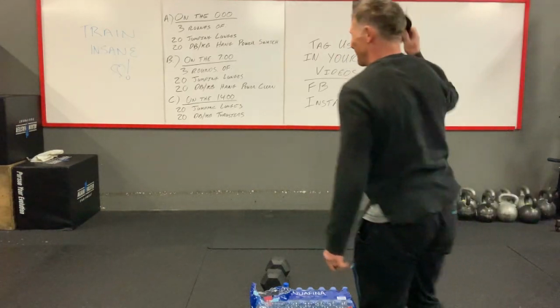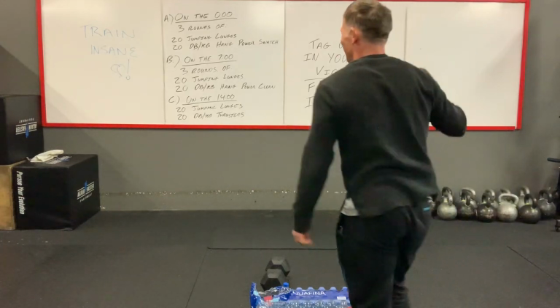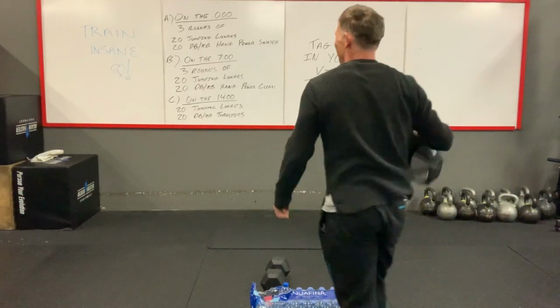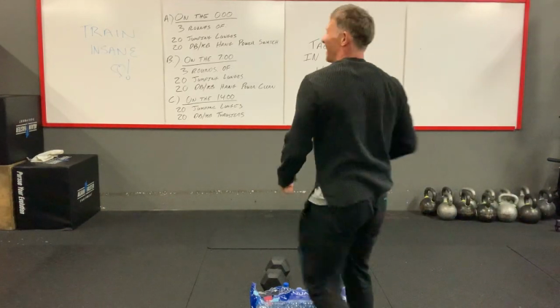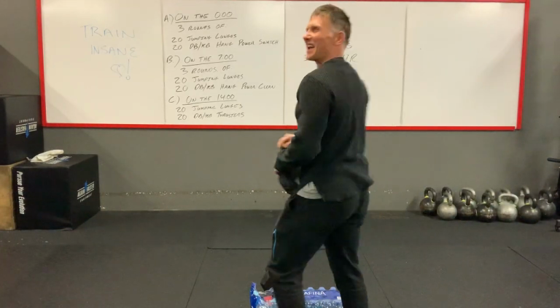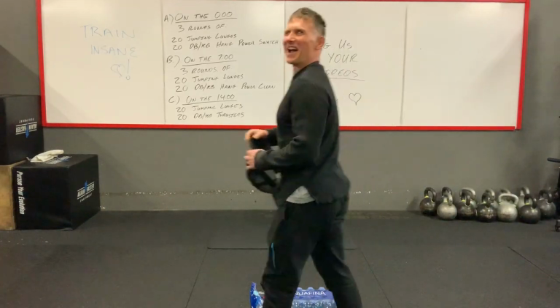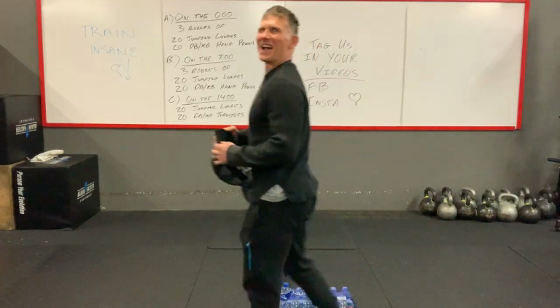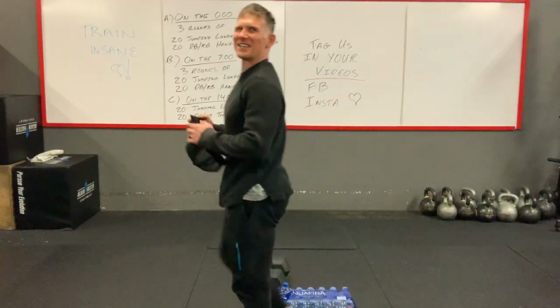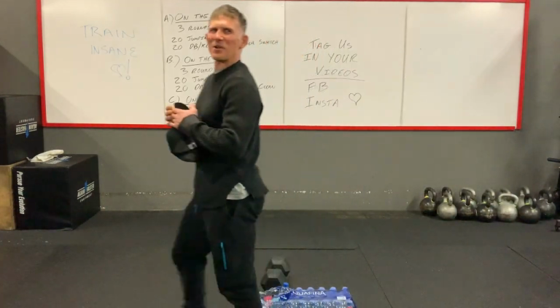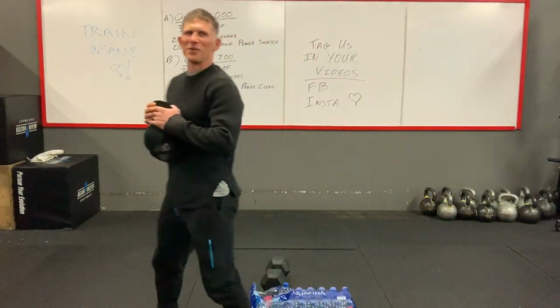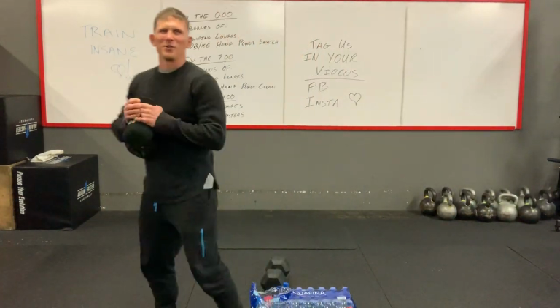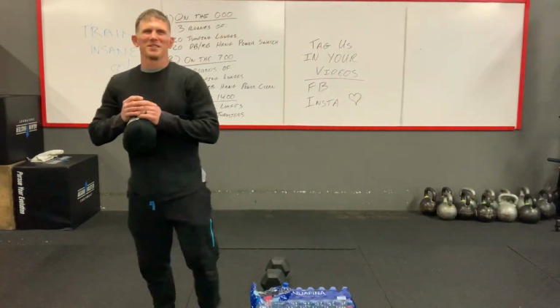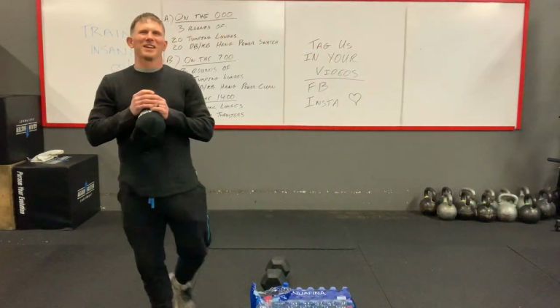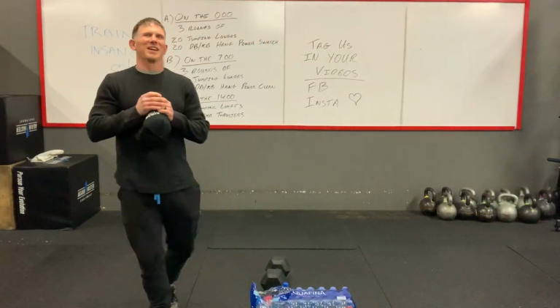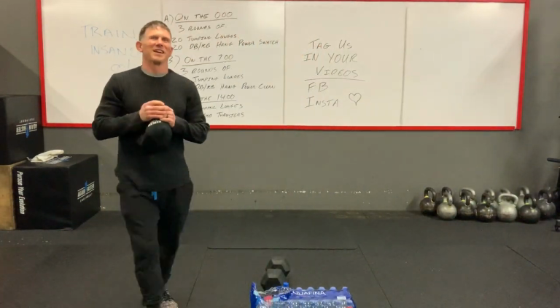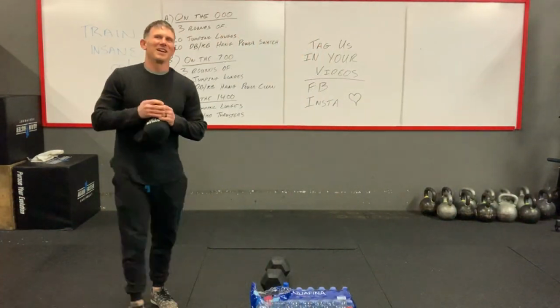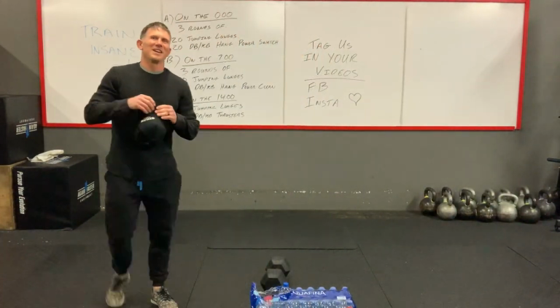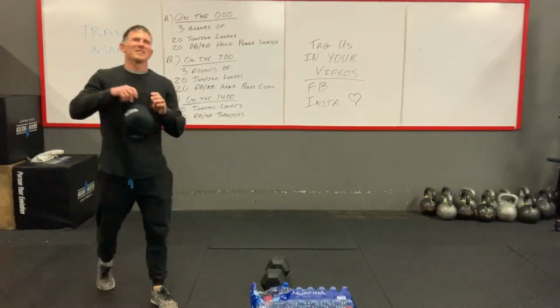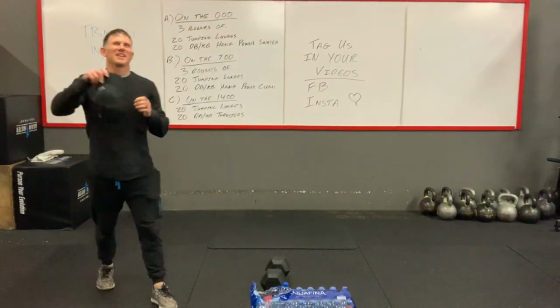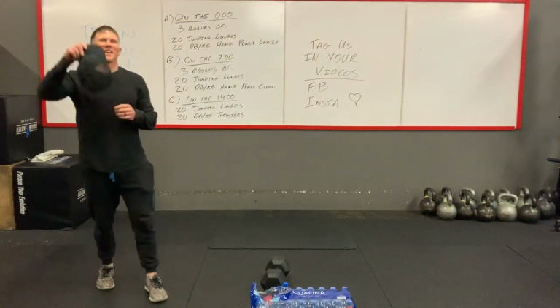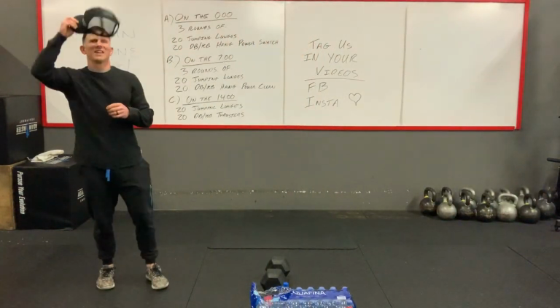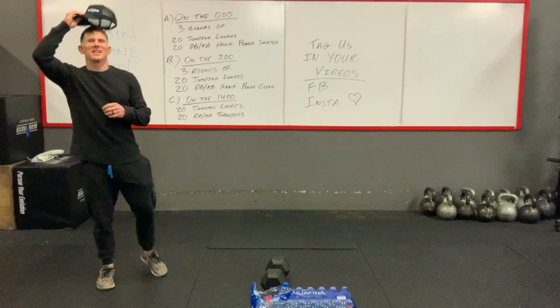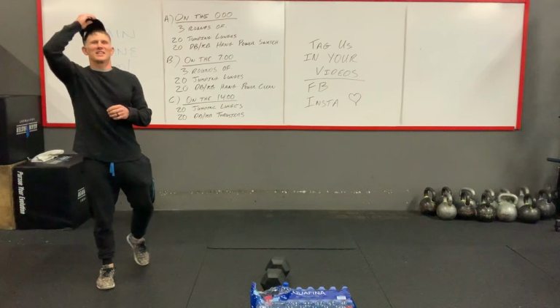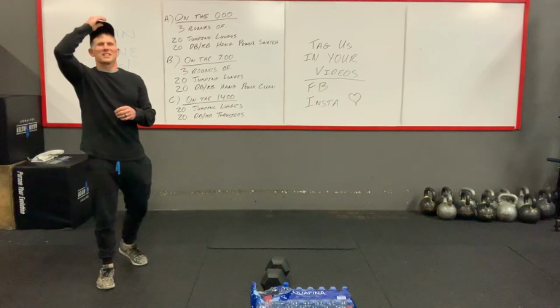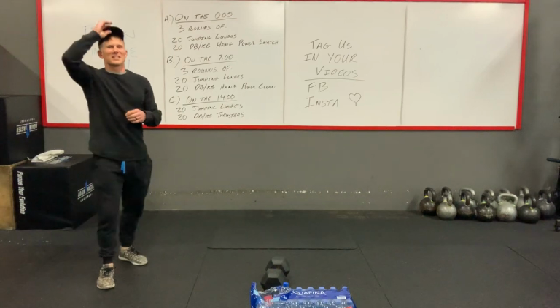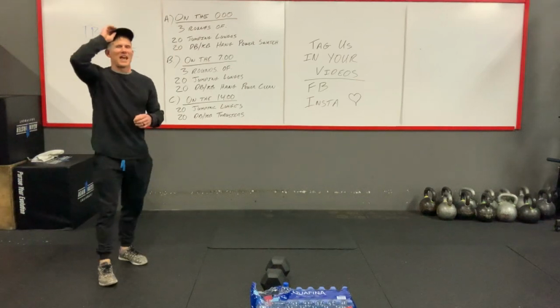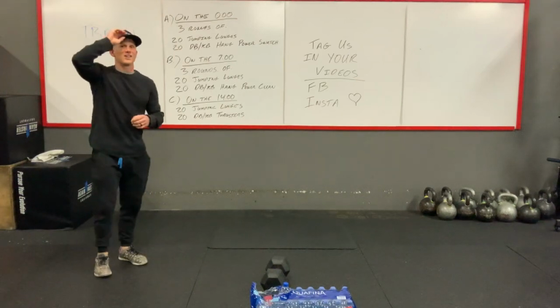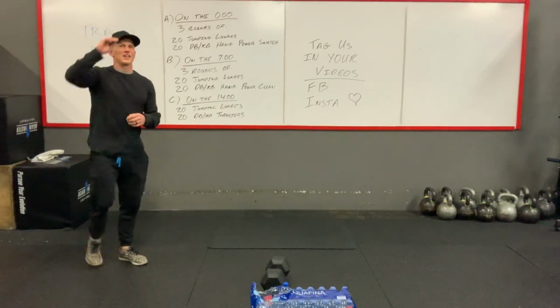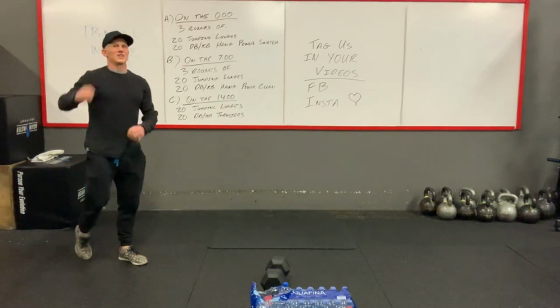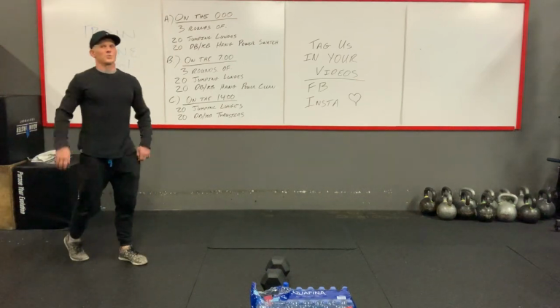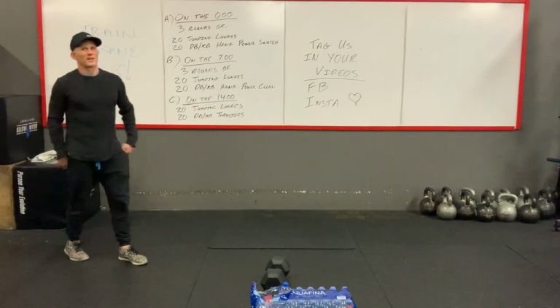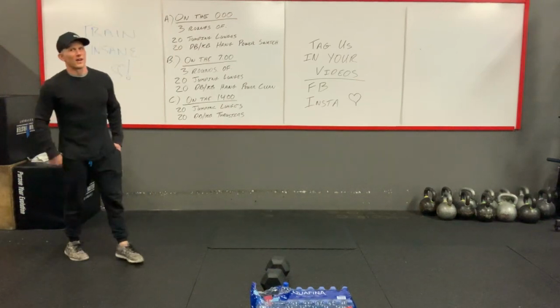Hey guys, how are you doing today? Today is Saturday's workout.